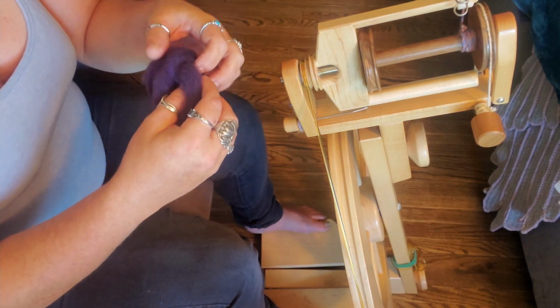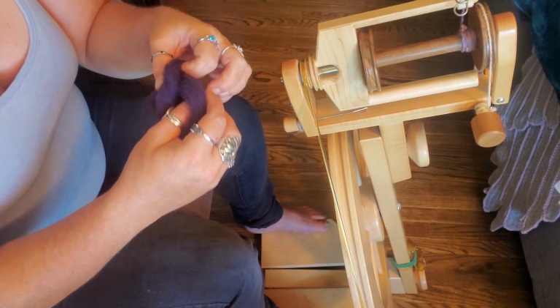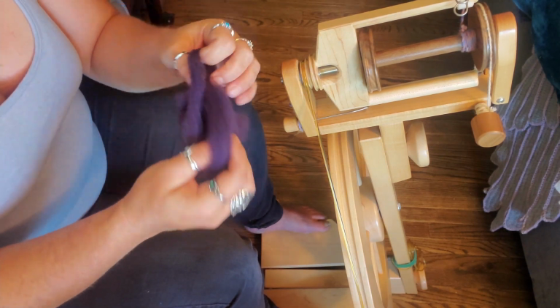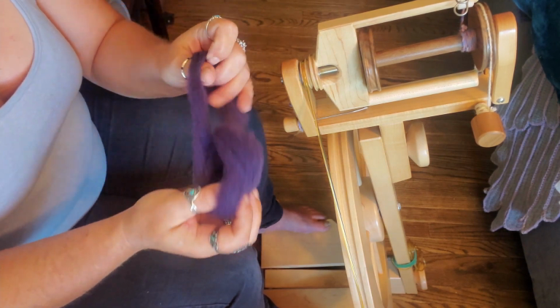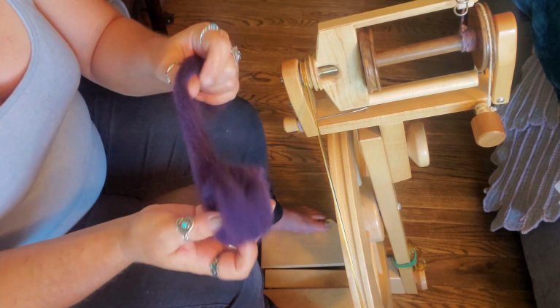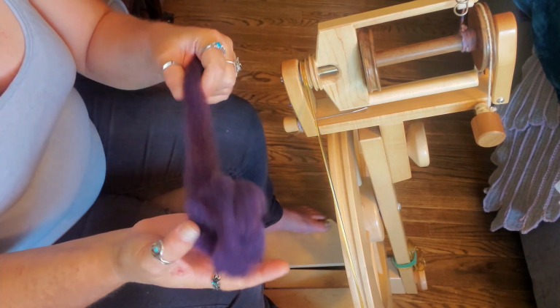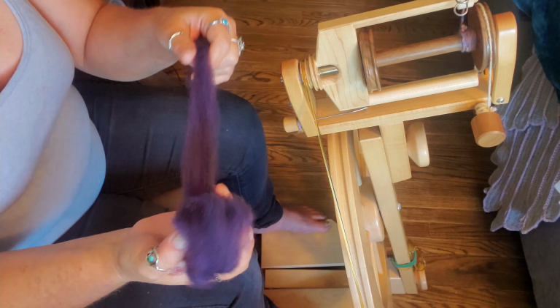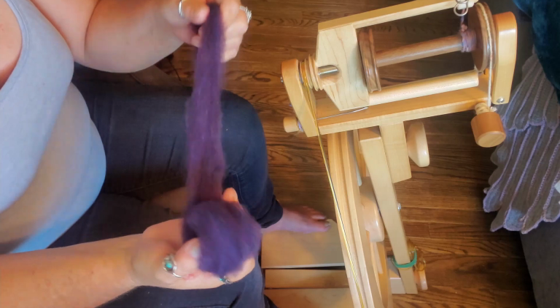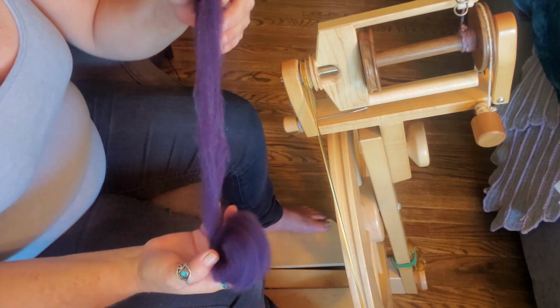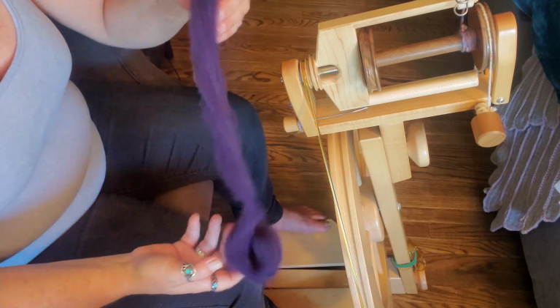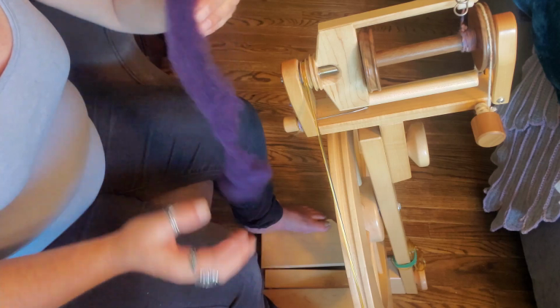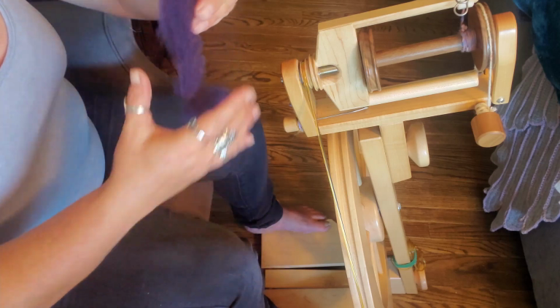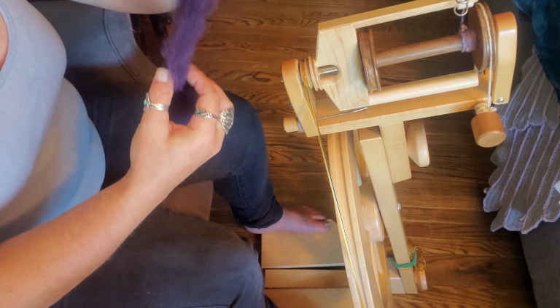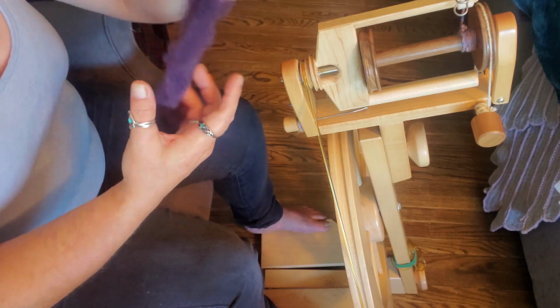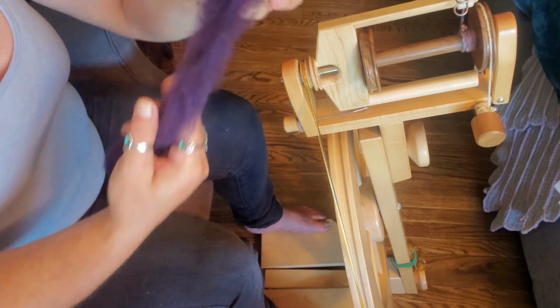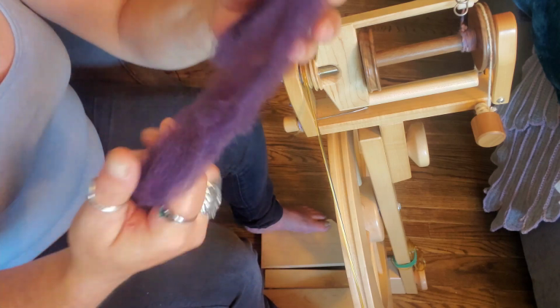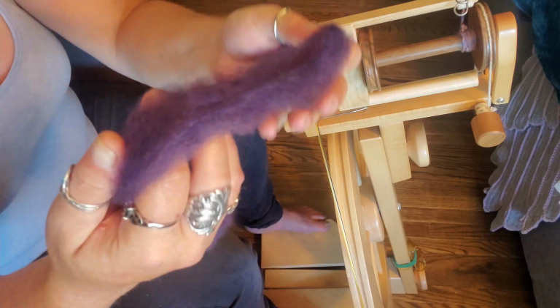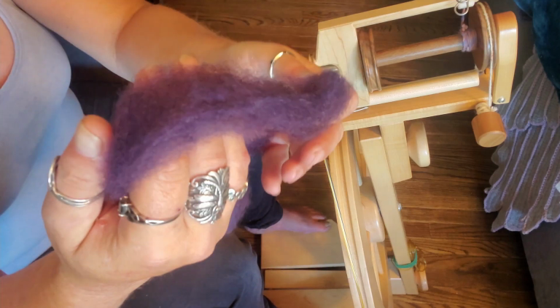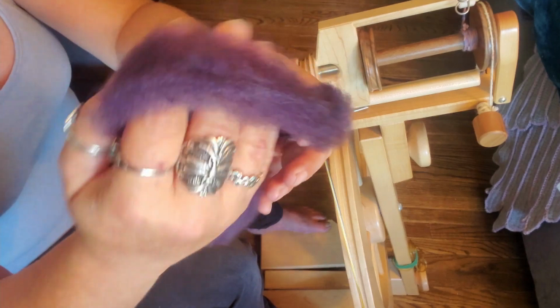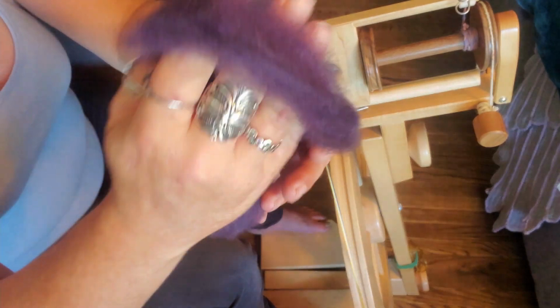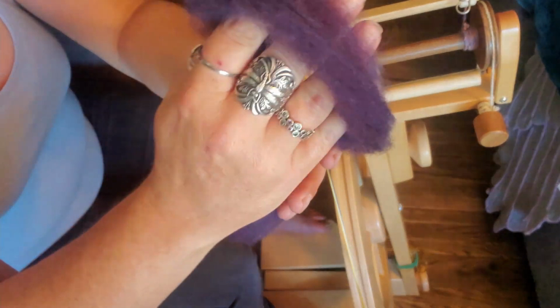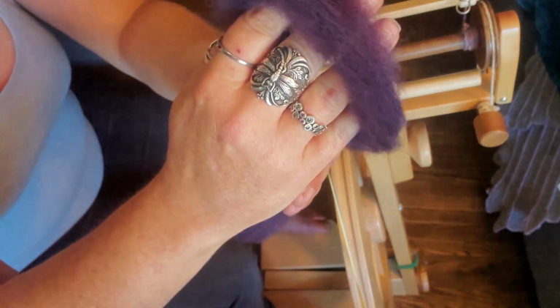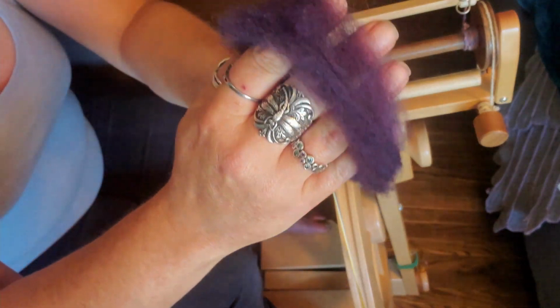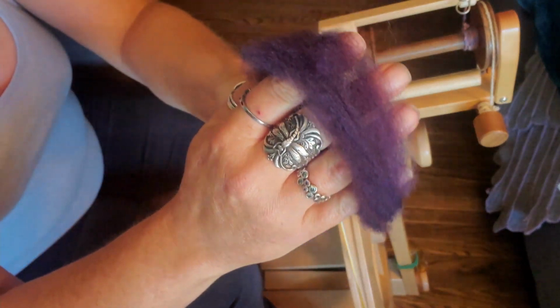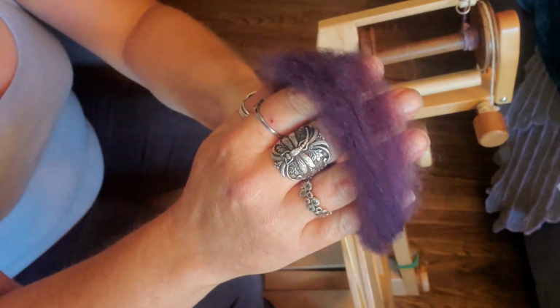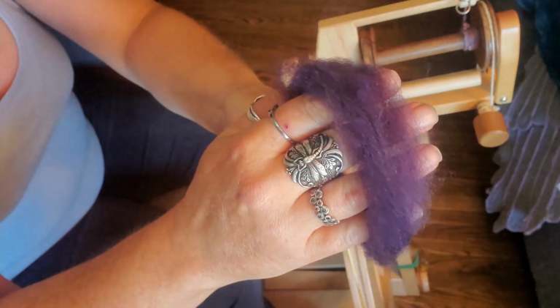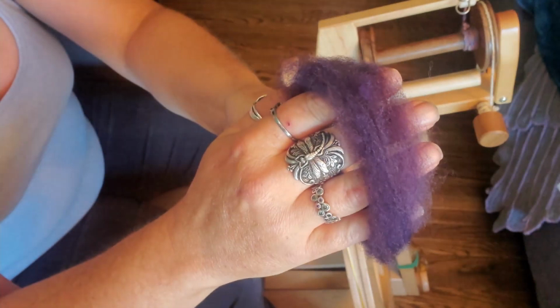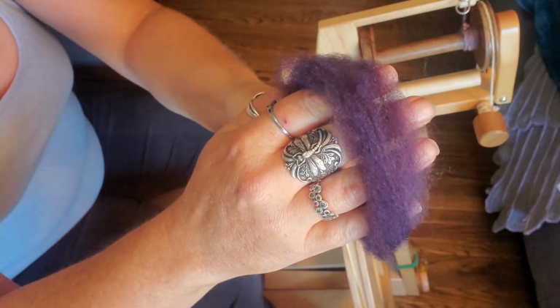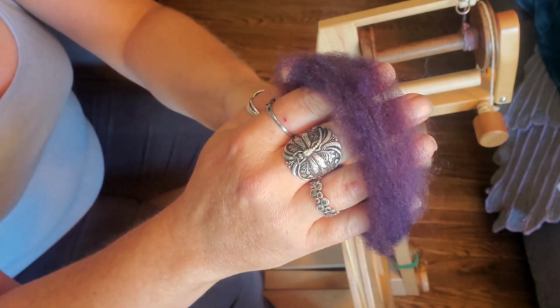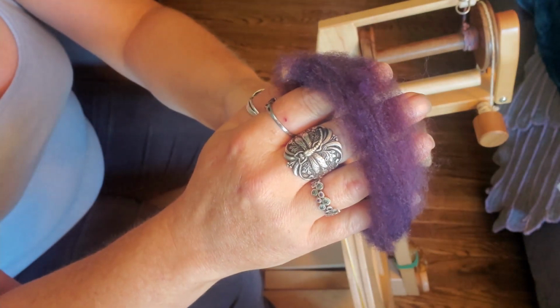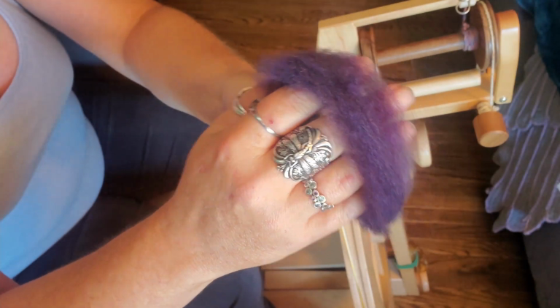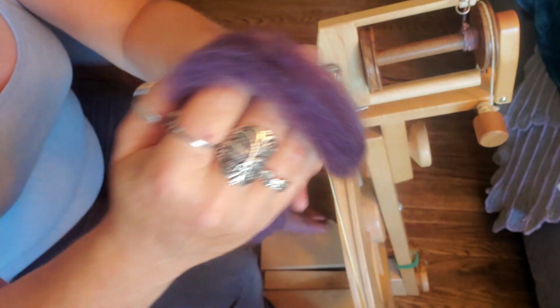It is very soft, though. I don't know if it looks coarse, but it's not — it's very, very soft.